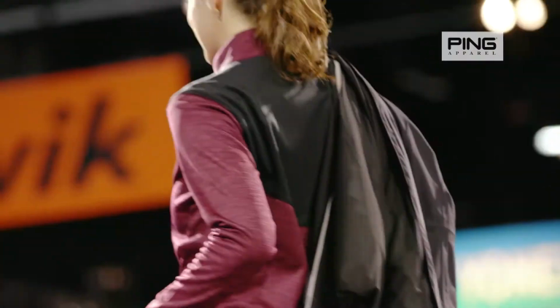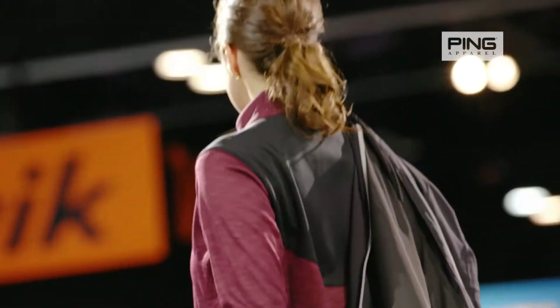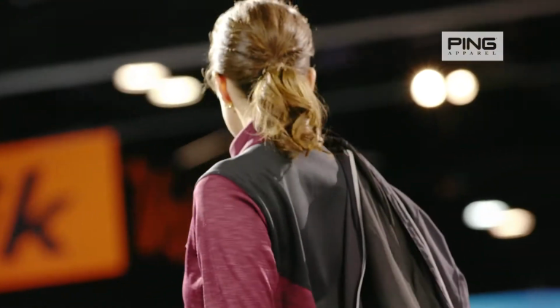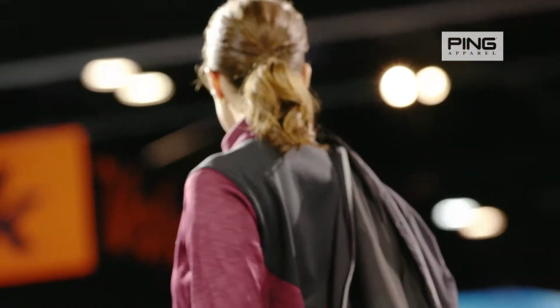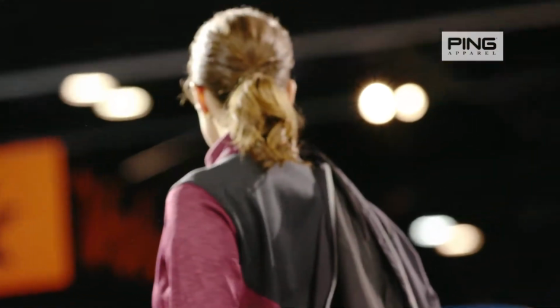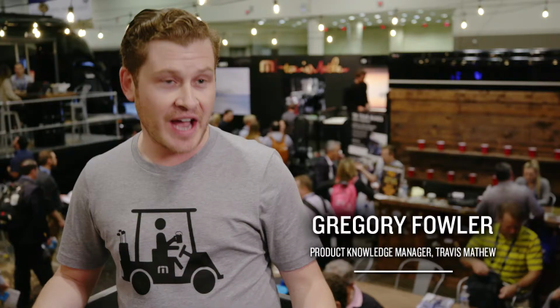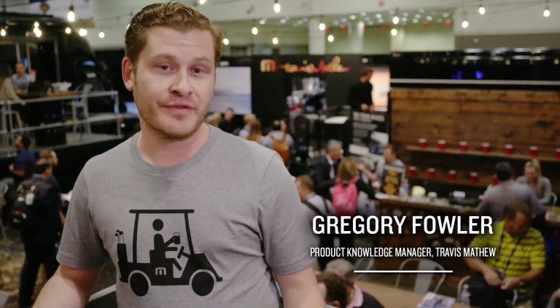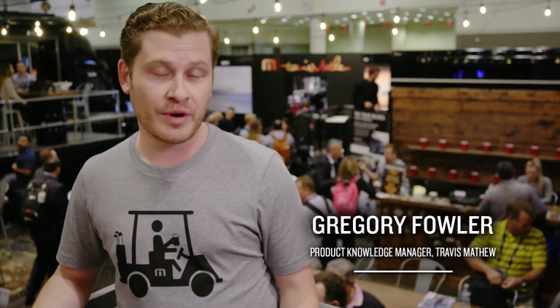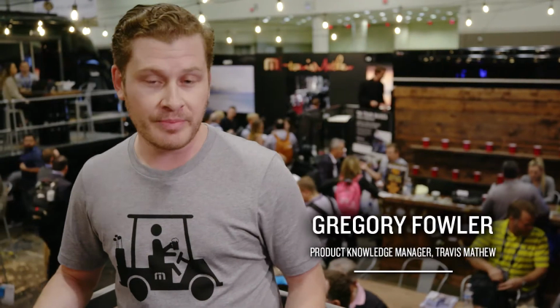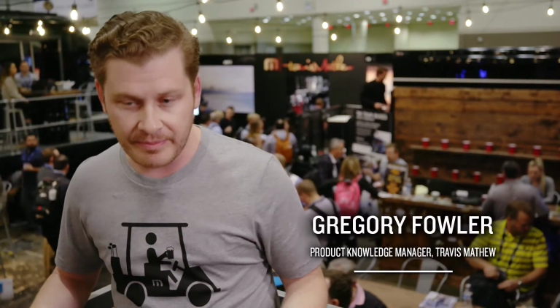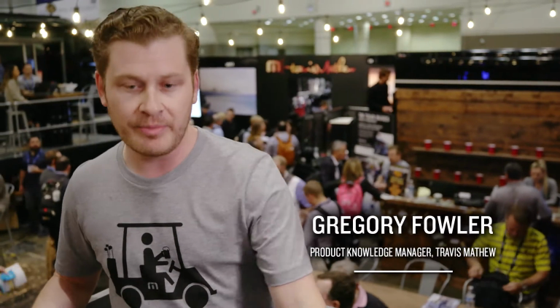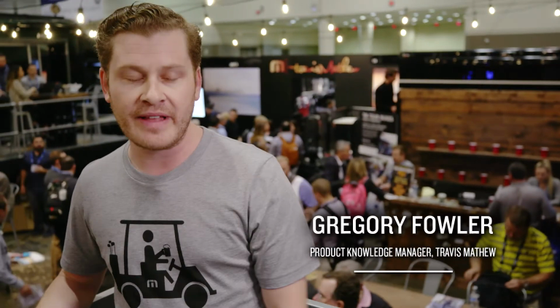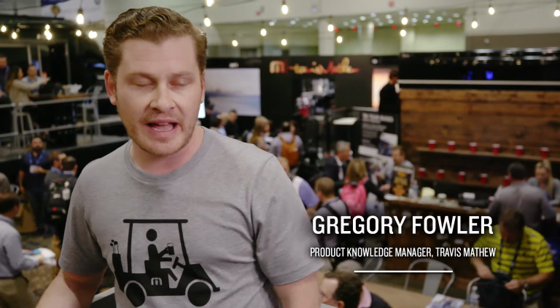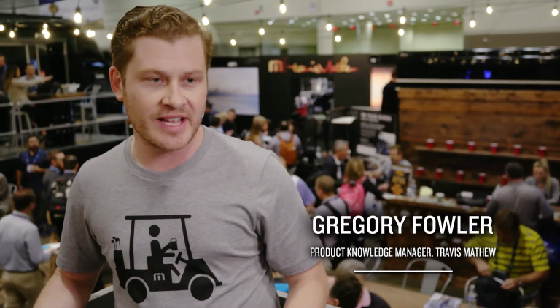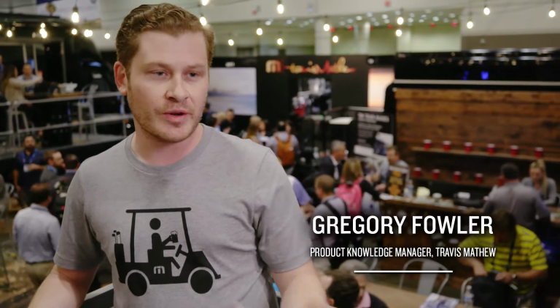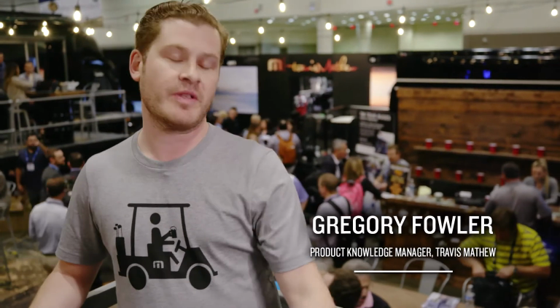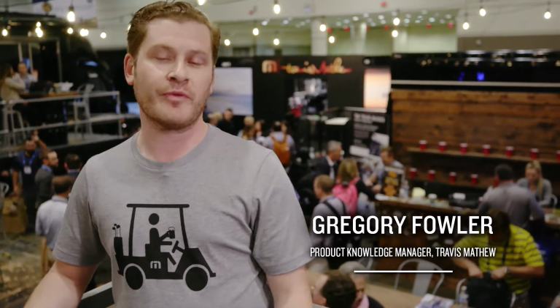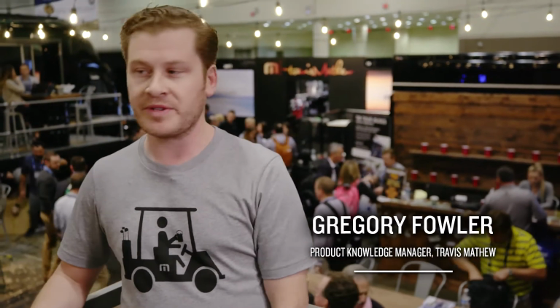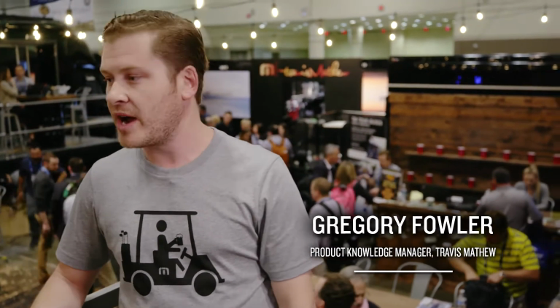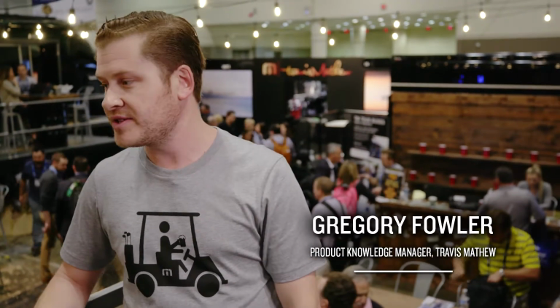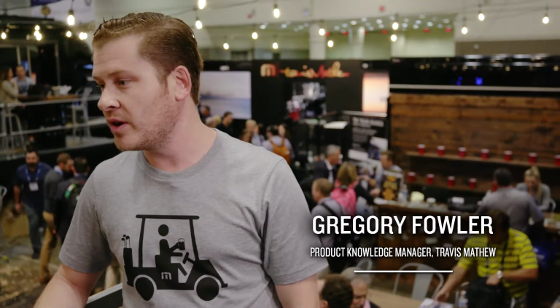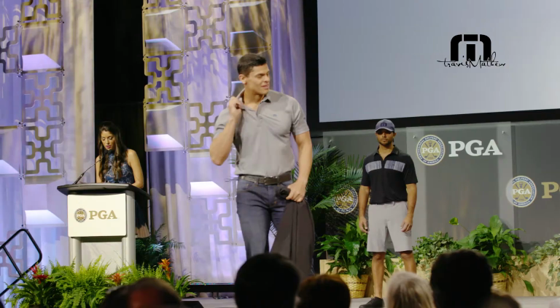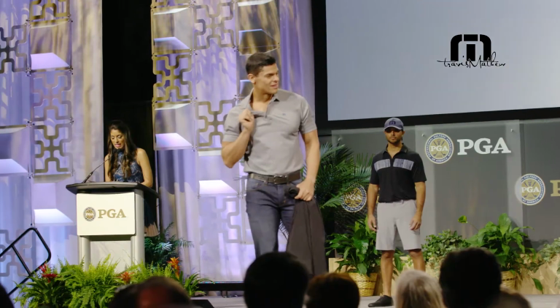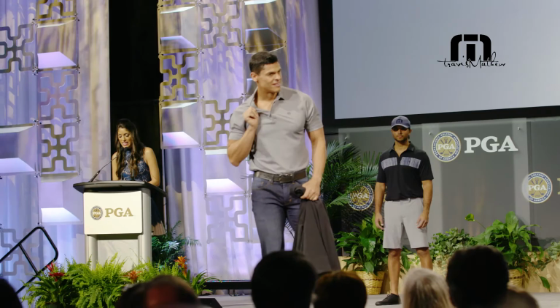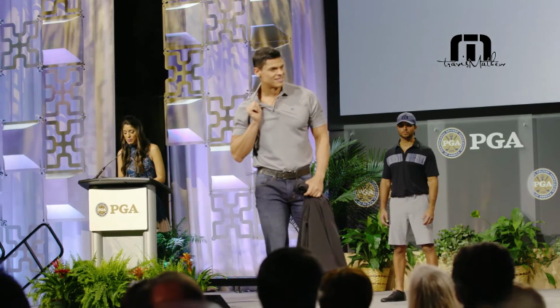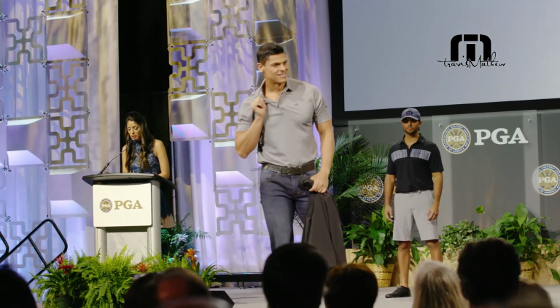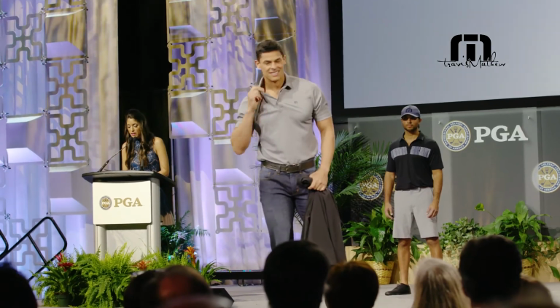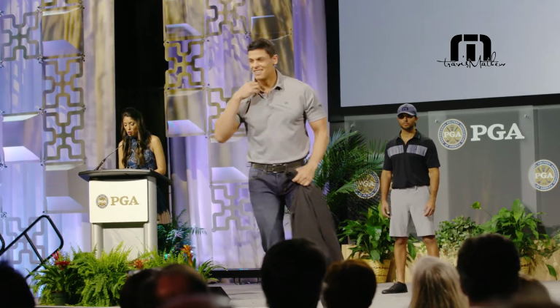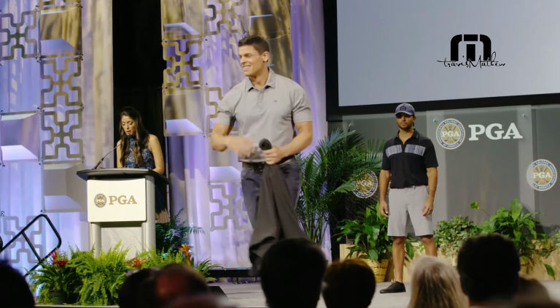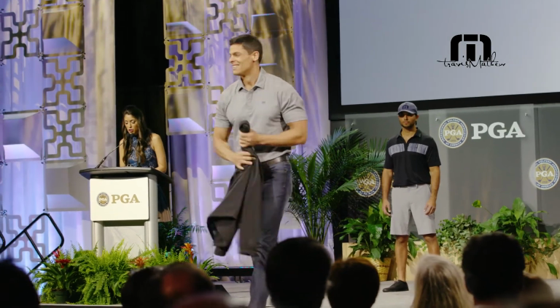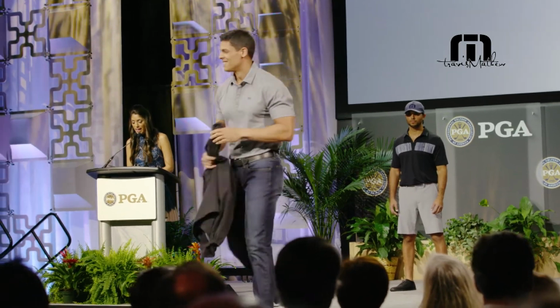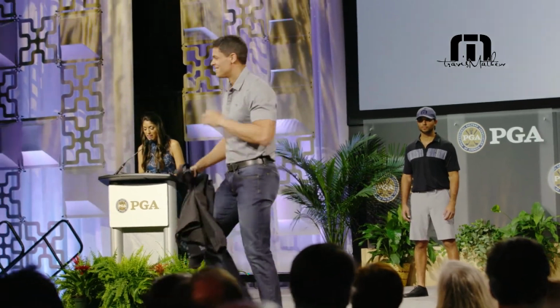Travis is definitely a fashion-forward brand, but also a lifestyle and performance brand, so we can kind of do golf-rooted across the boards.